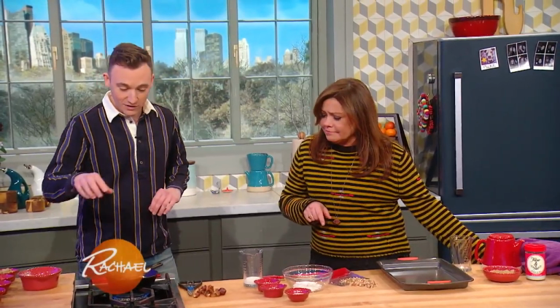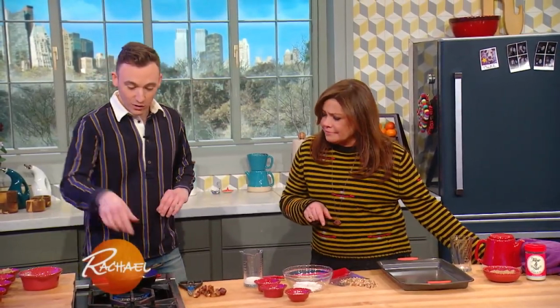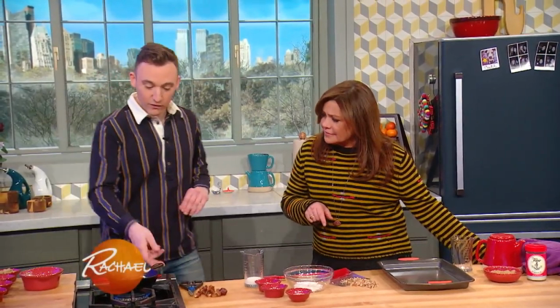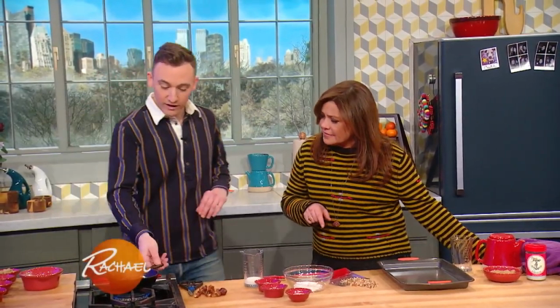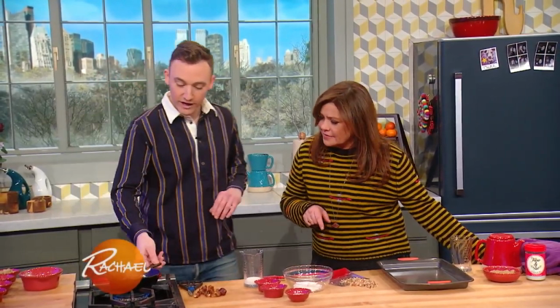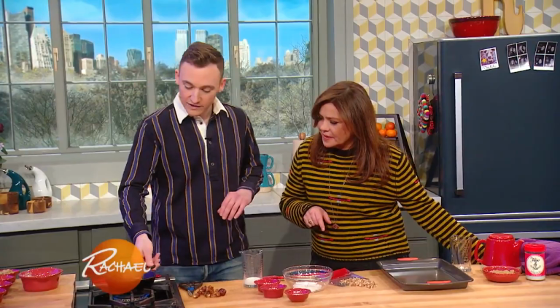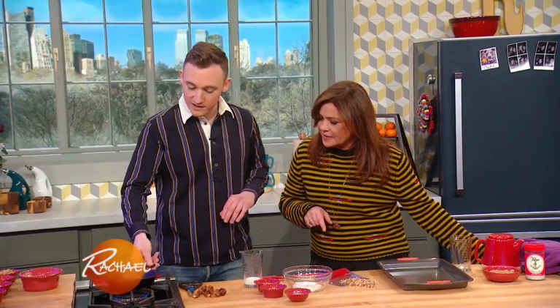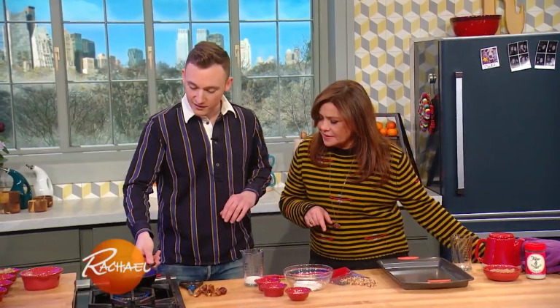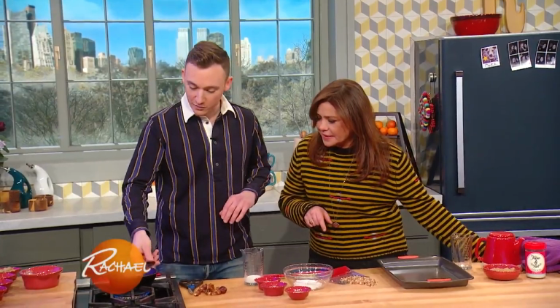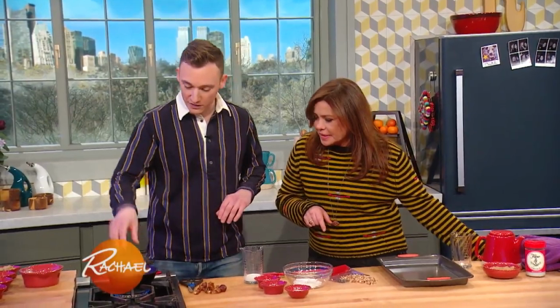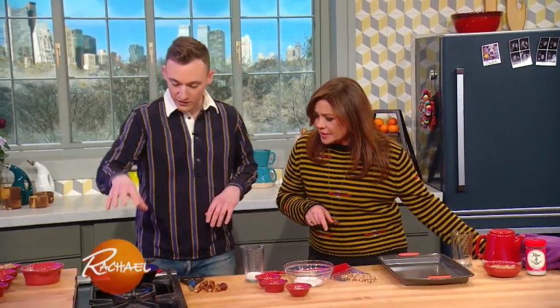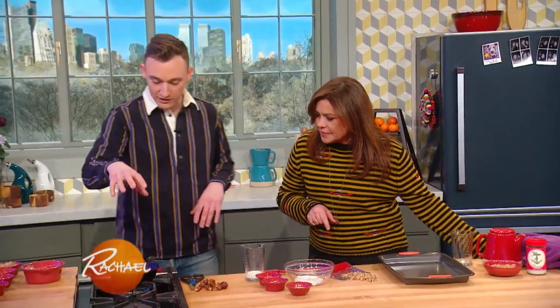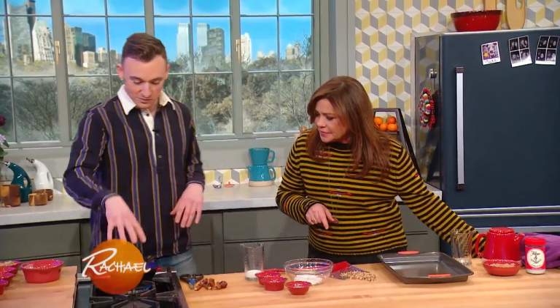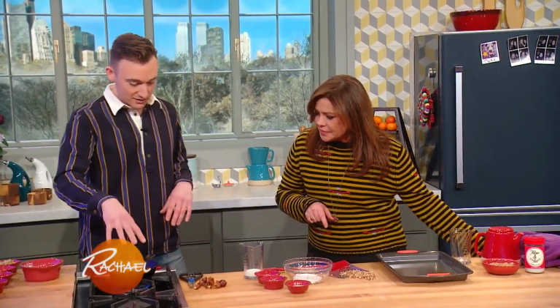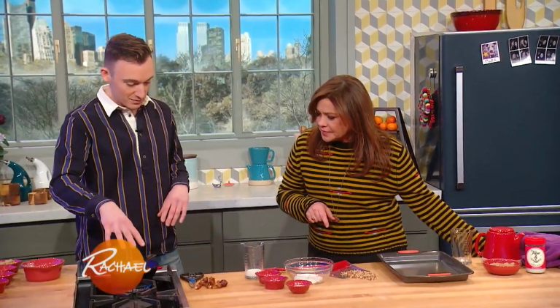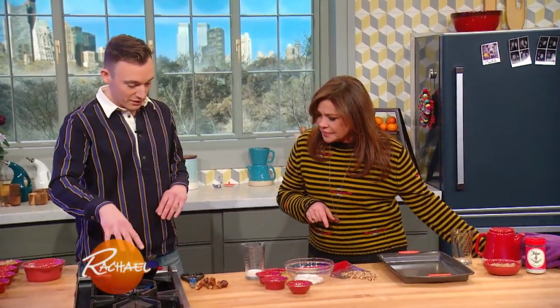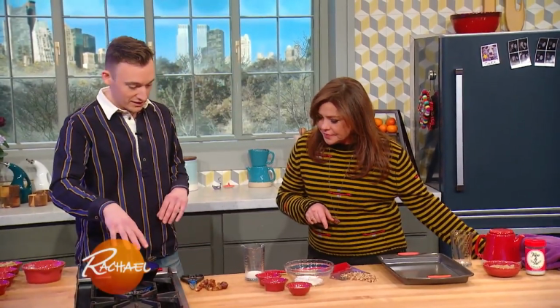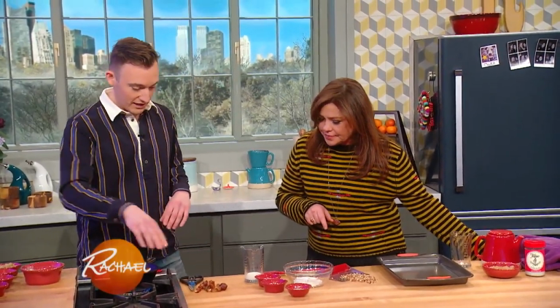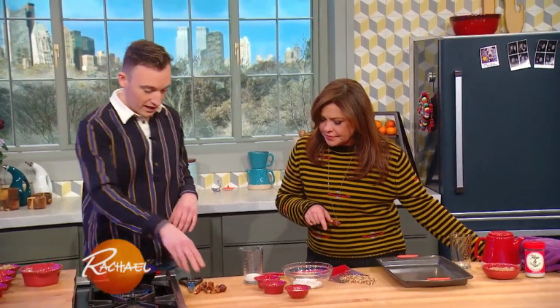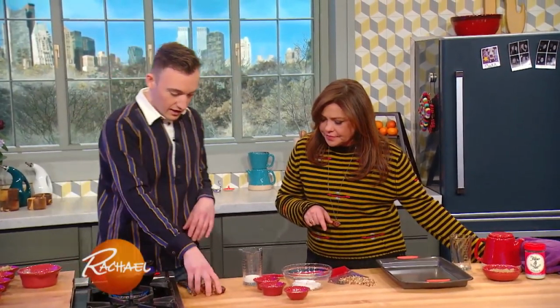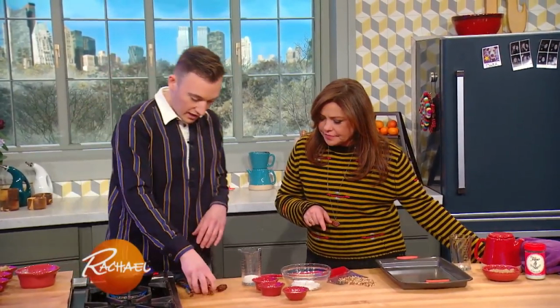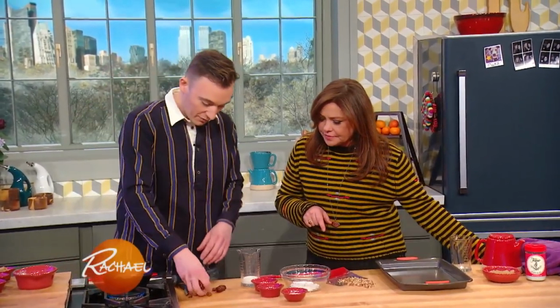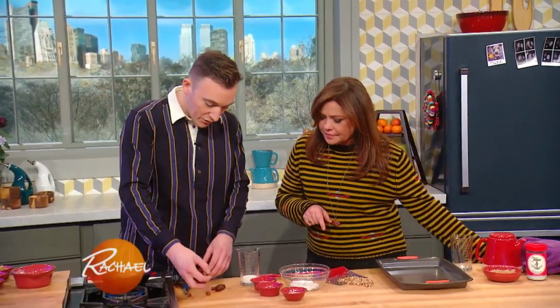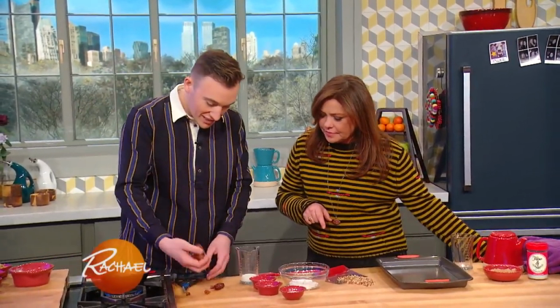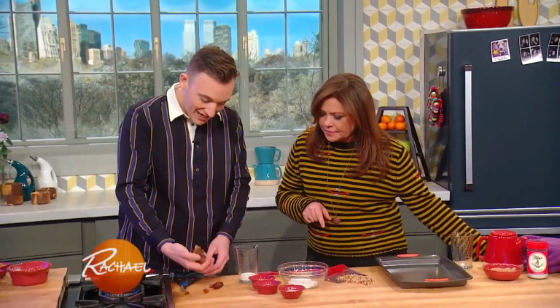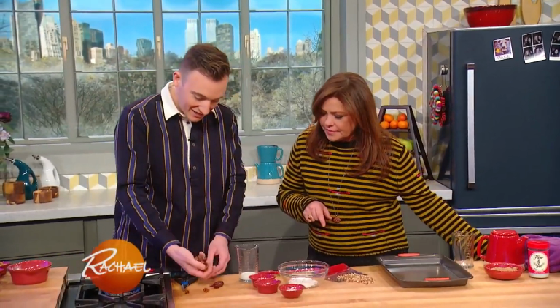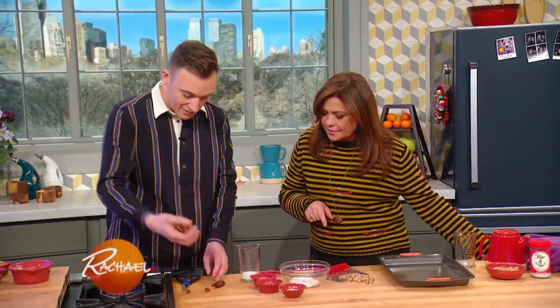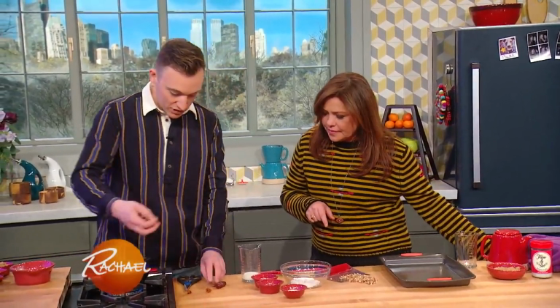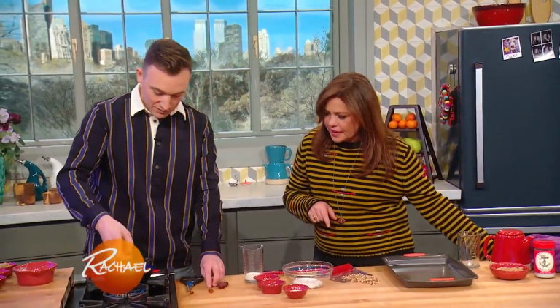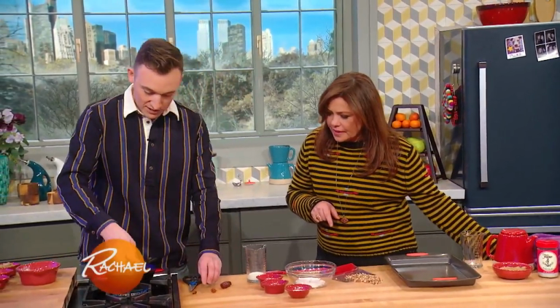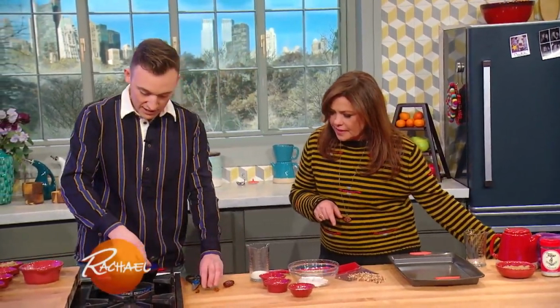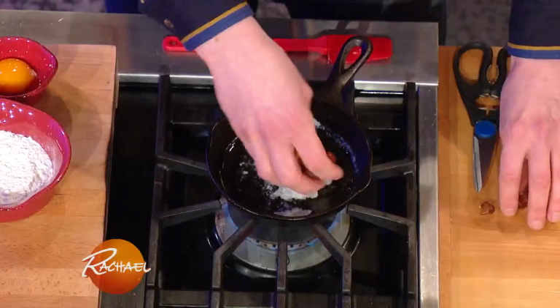Over here I have this tiny little pan. I just melted some butter into that, and I'm going to add in some chopped dates.